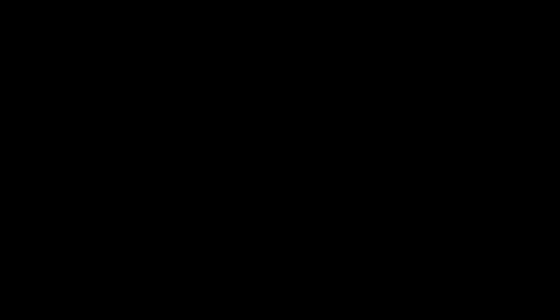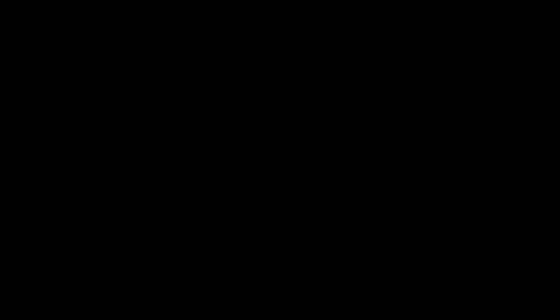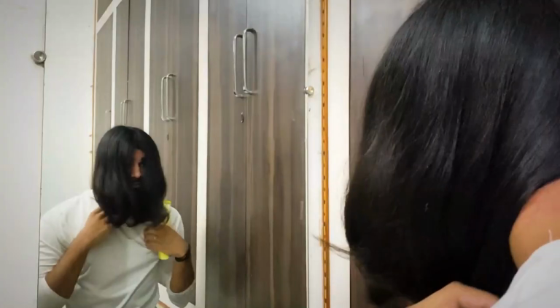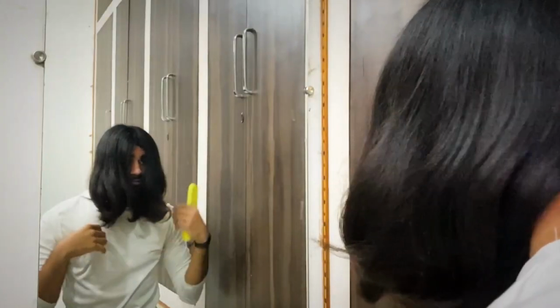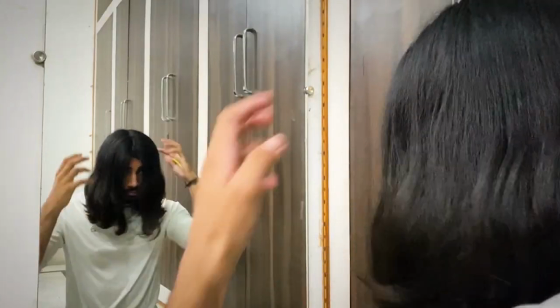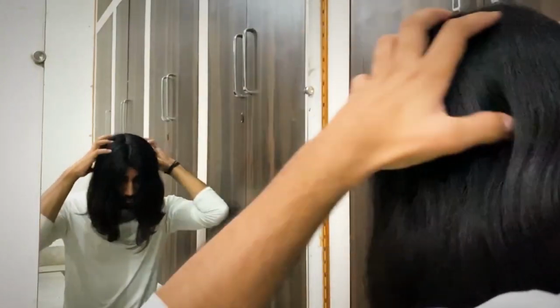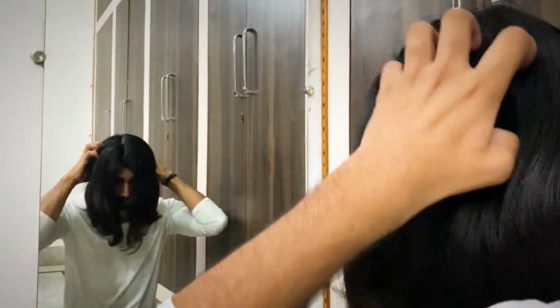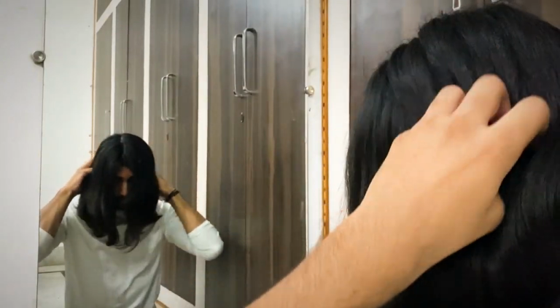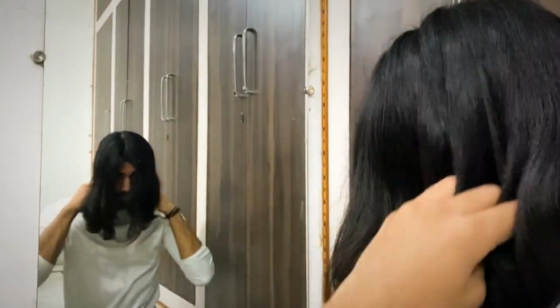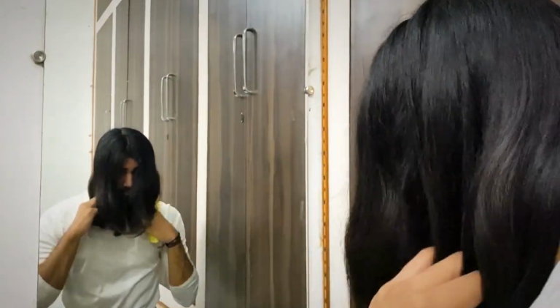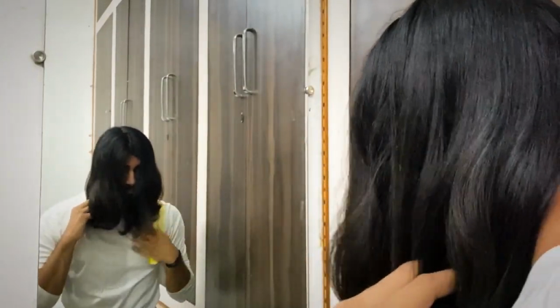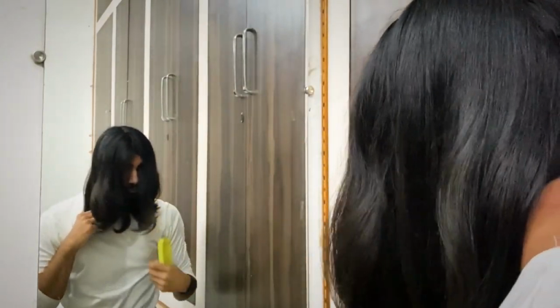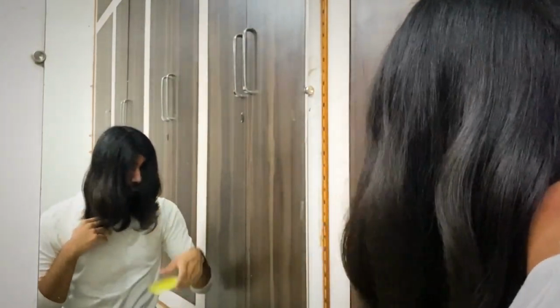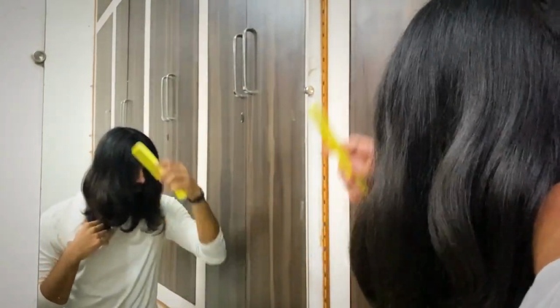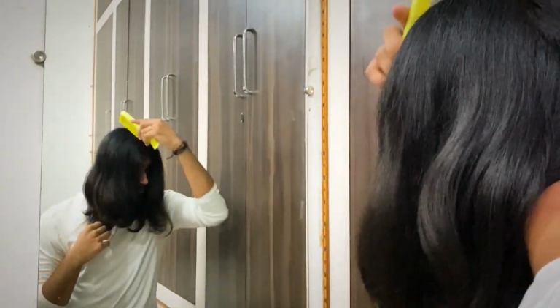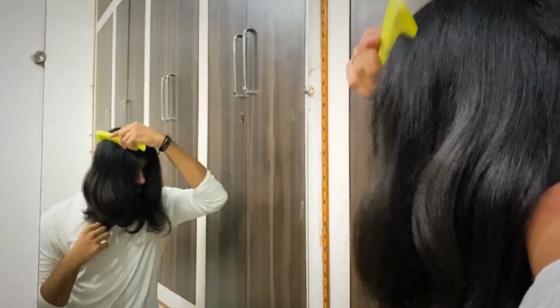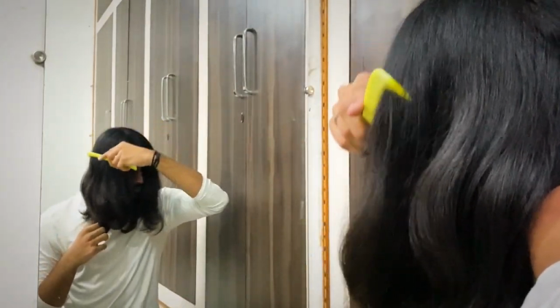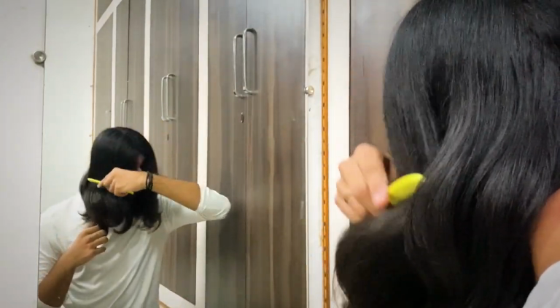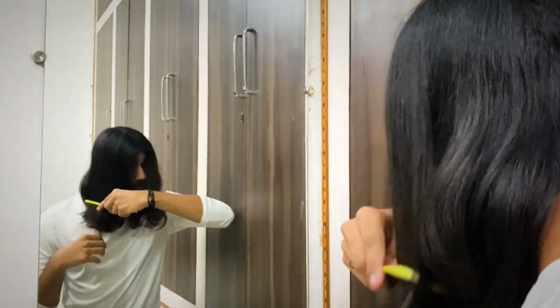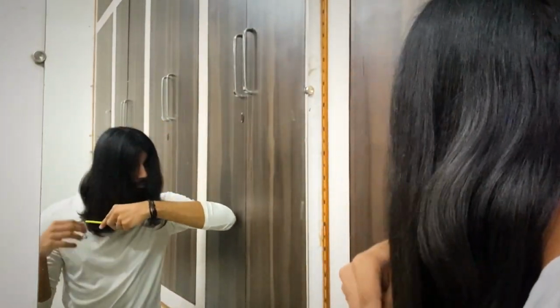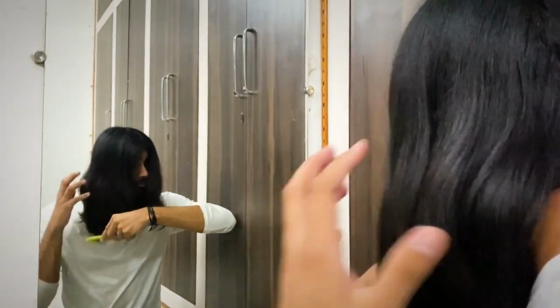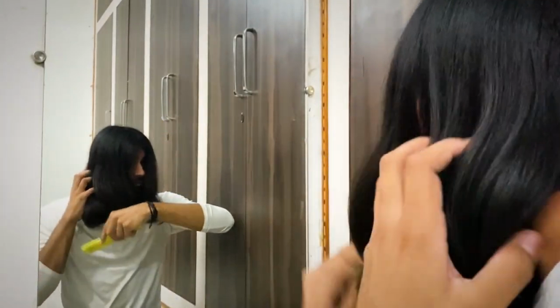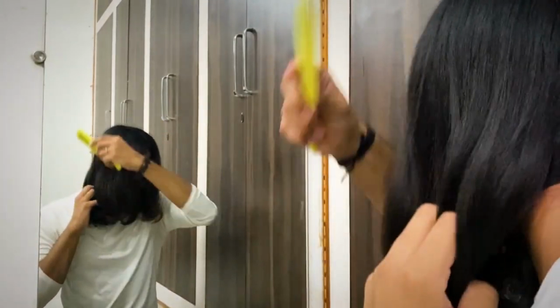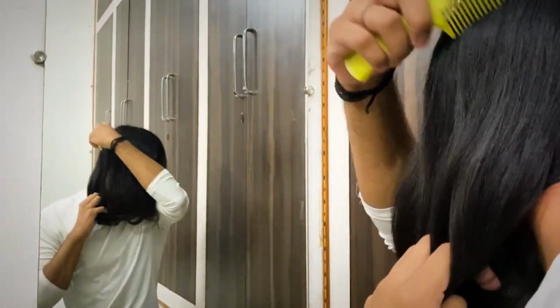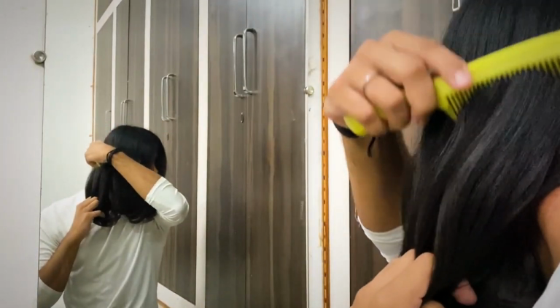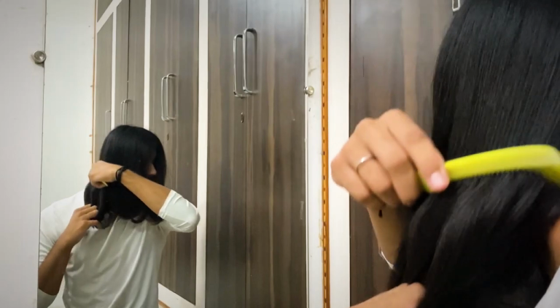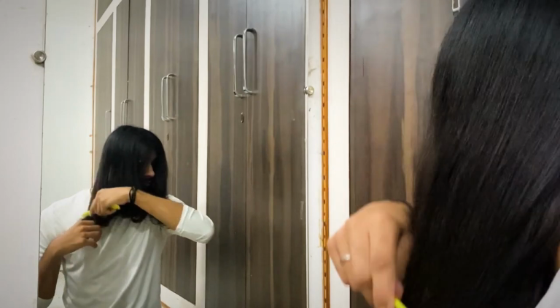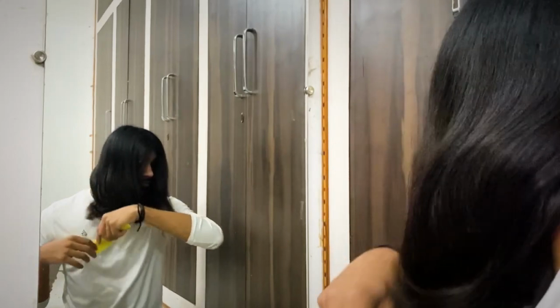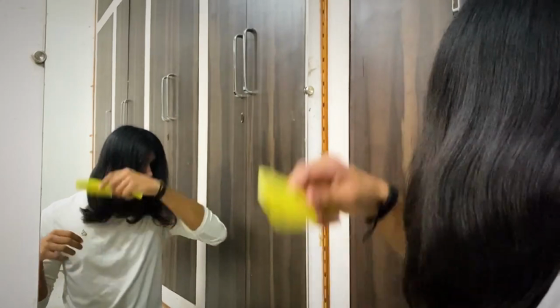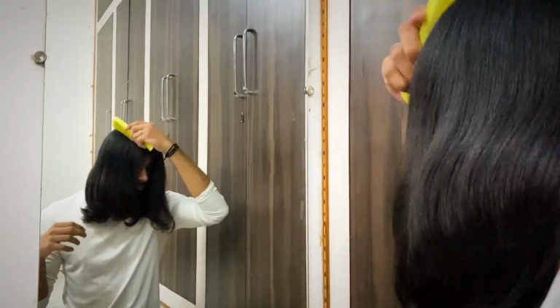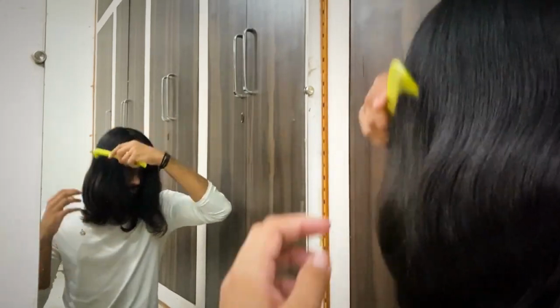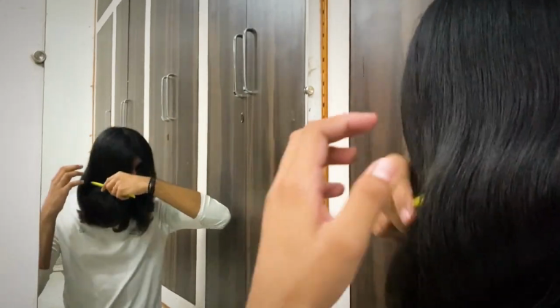Now I'm just running my comb over the hair to ensure that everything is nice and combed.